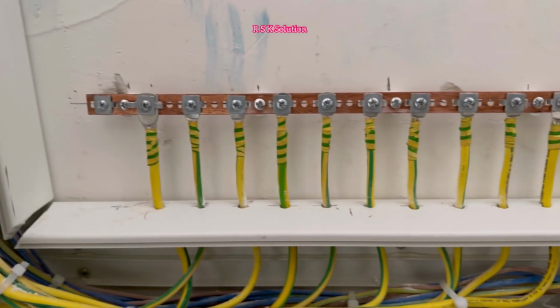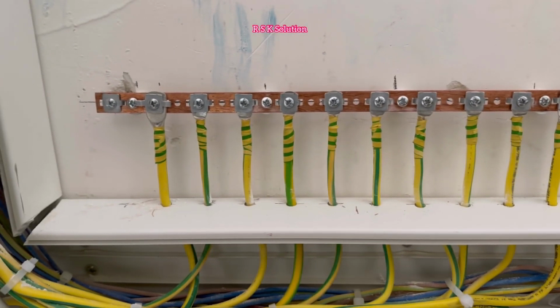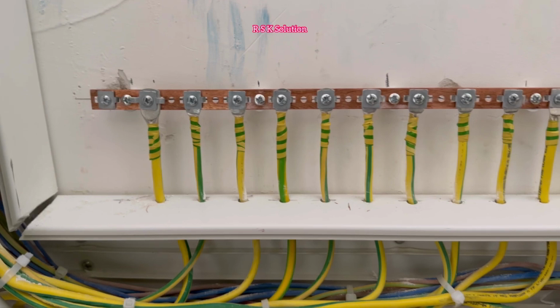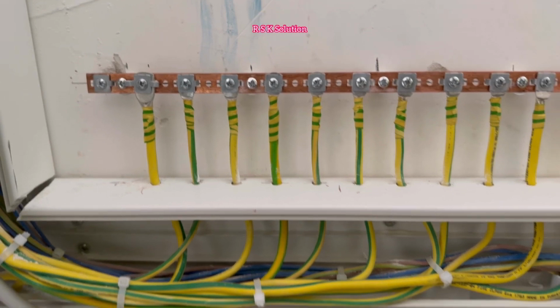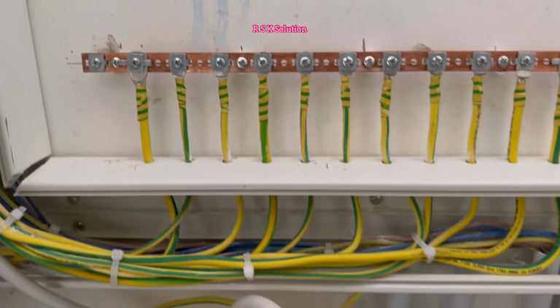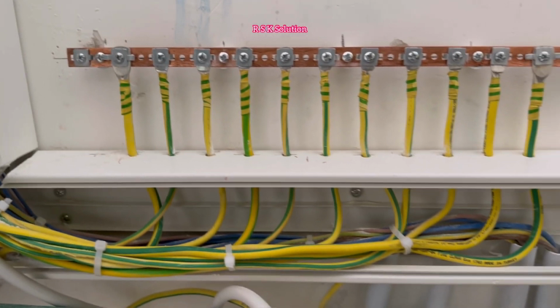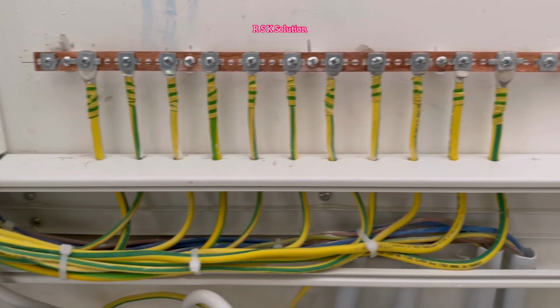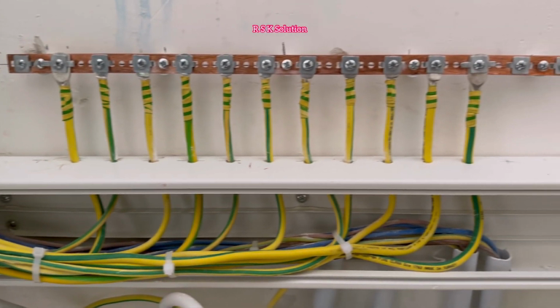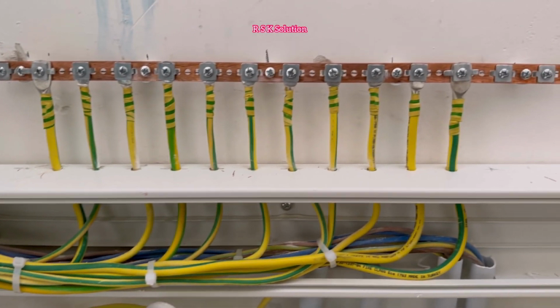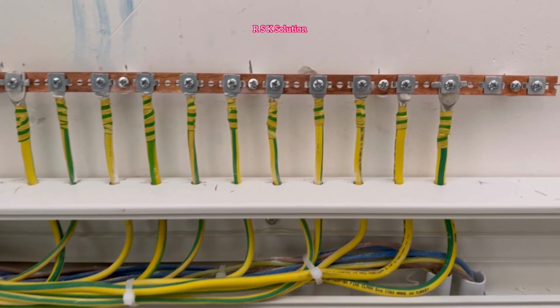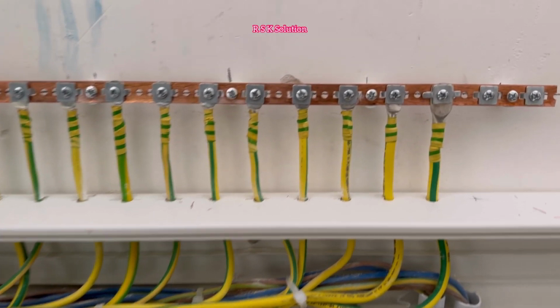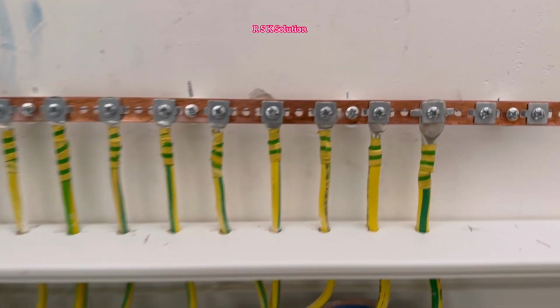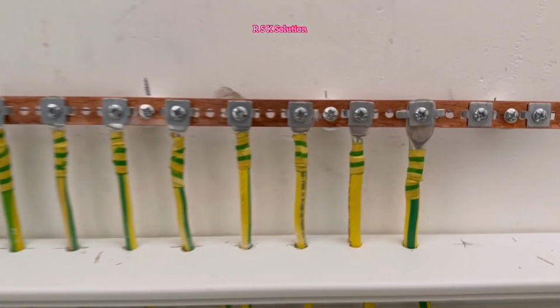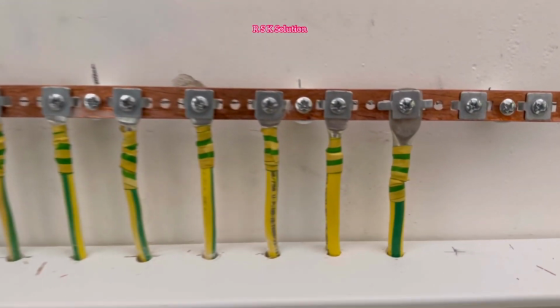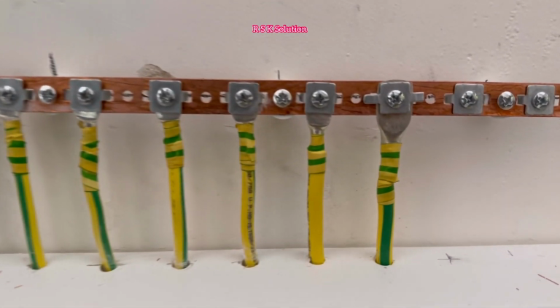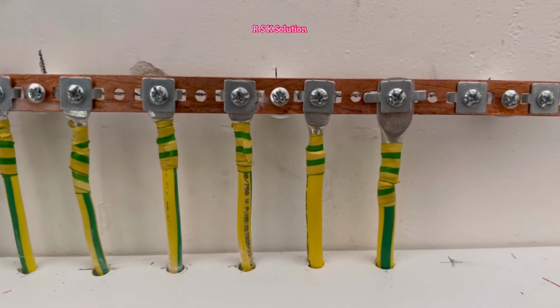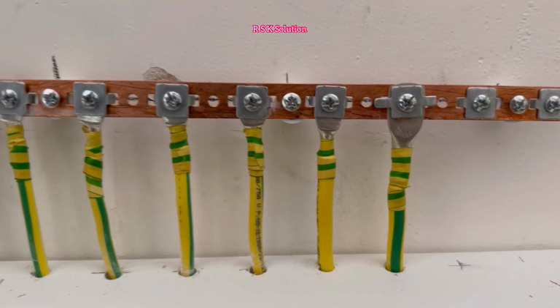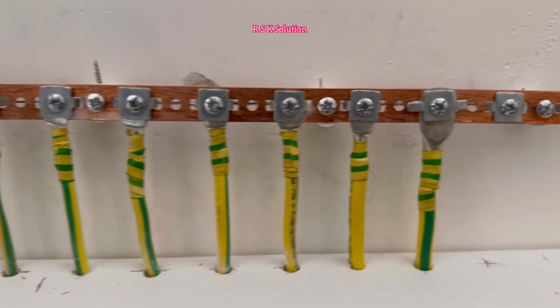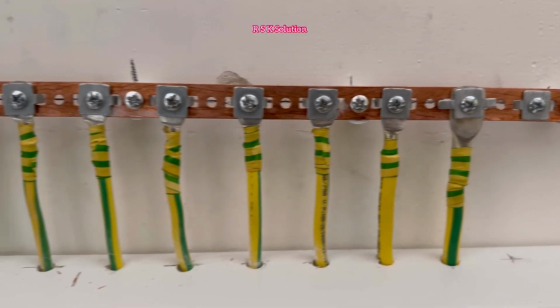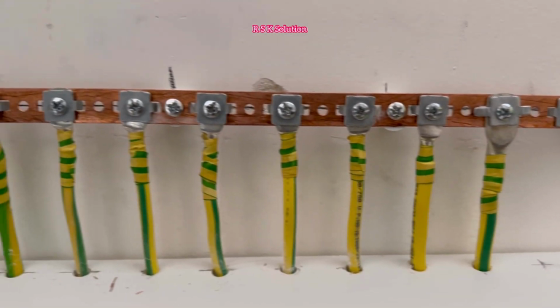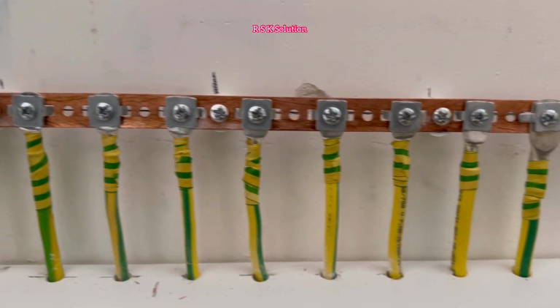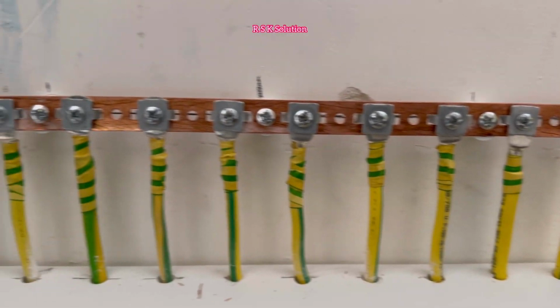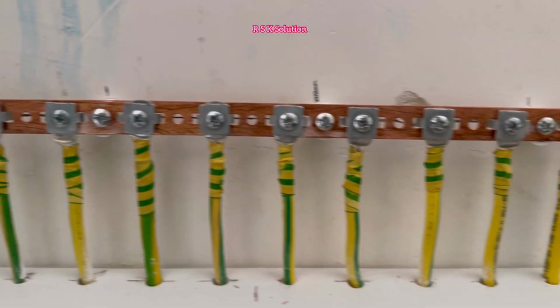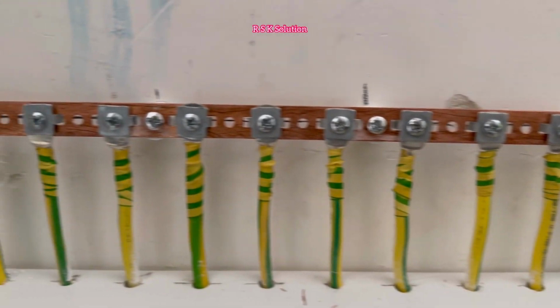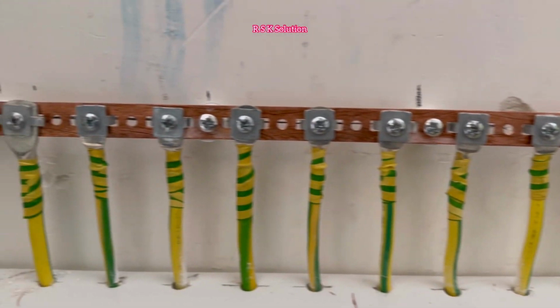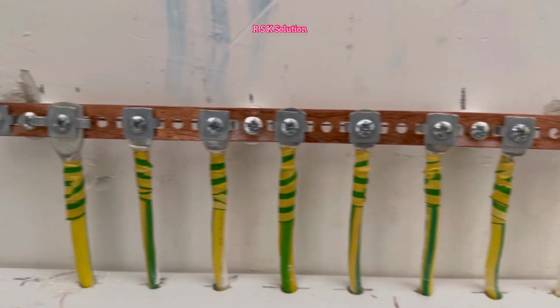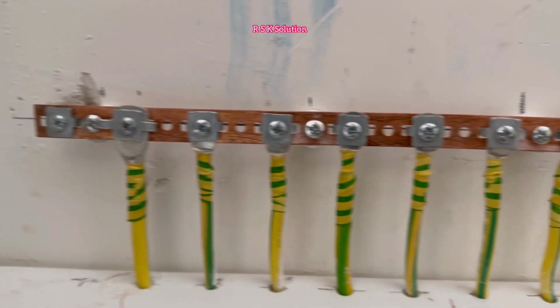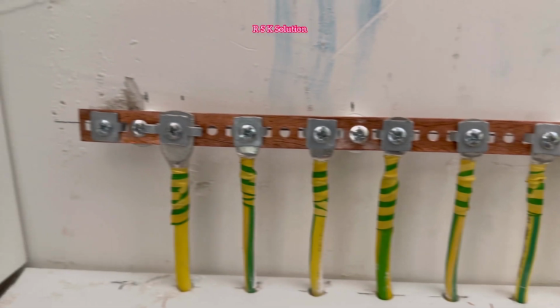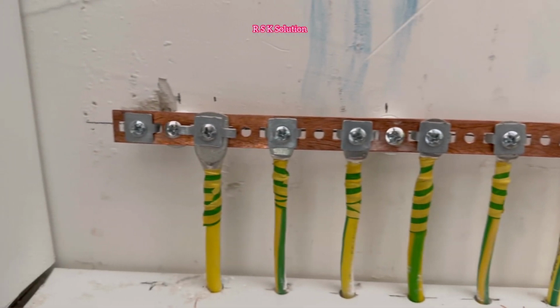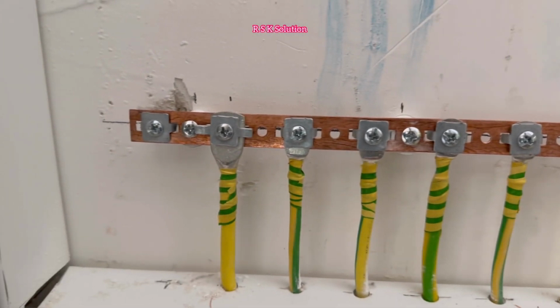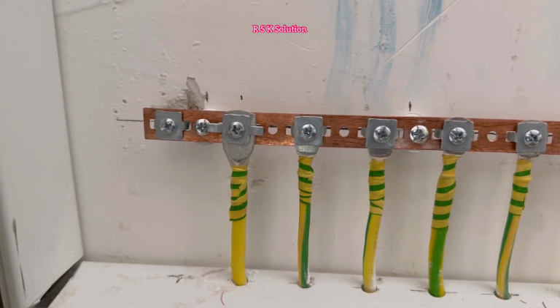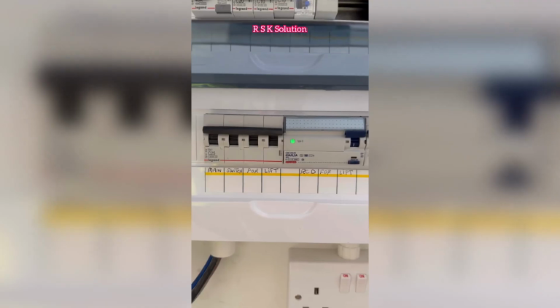All the earths are already connected. On the side we have 60 millimeter cables, and in between them we have 10 millimeter cables connected to the apartments.